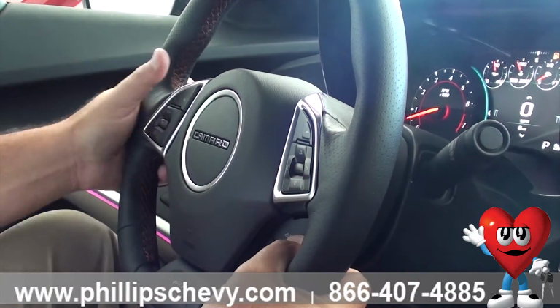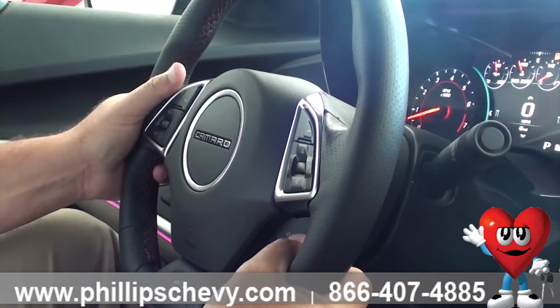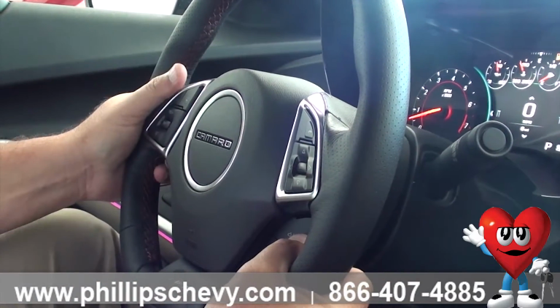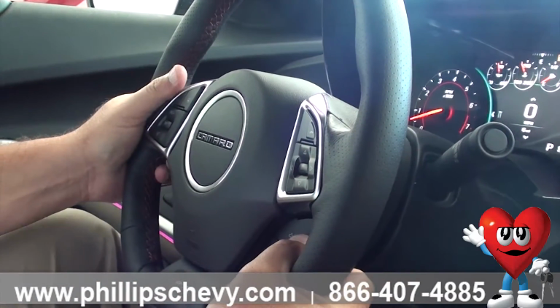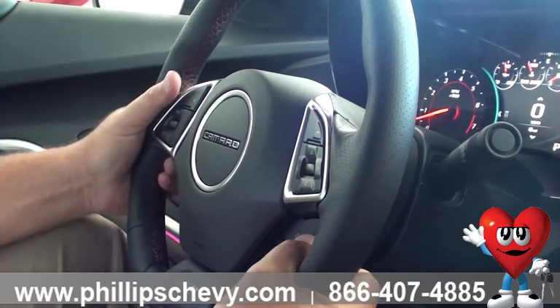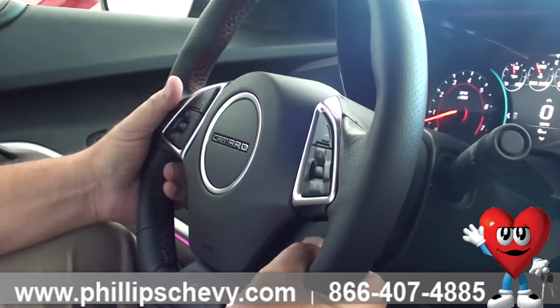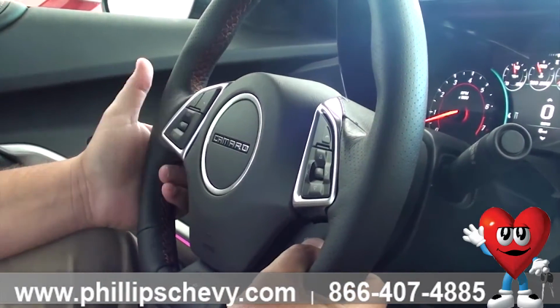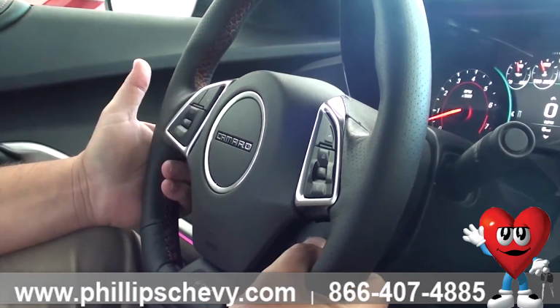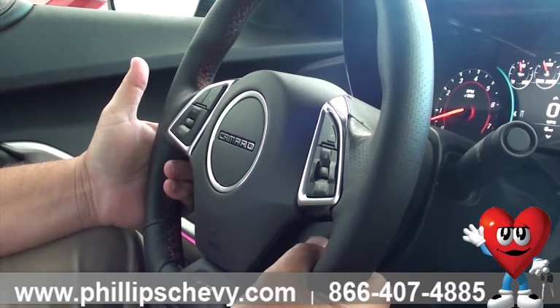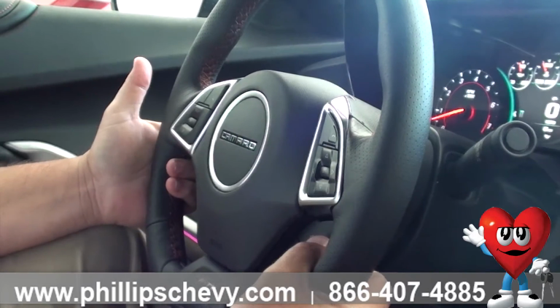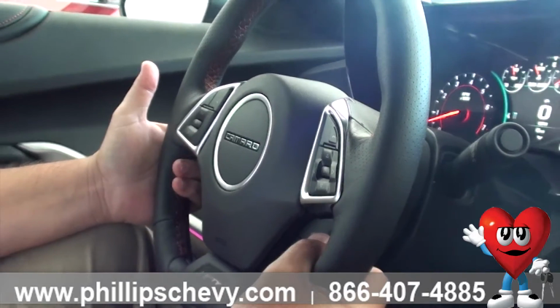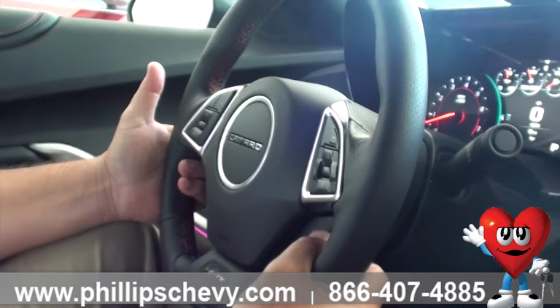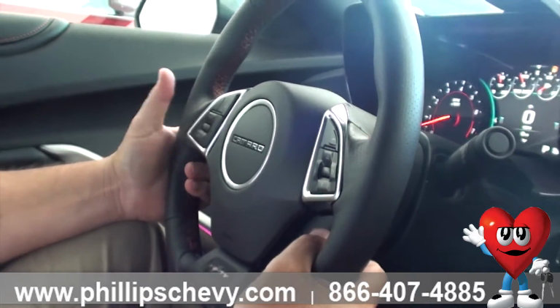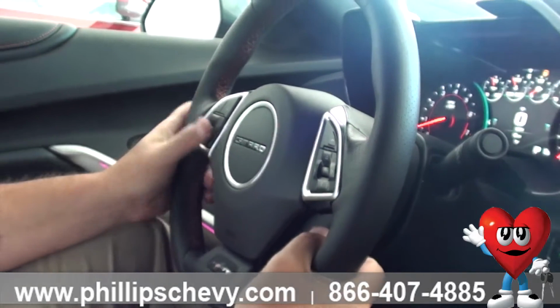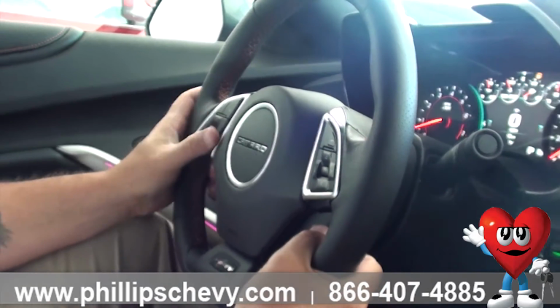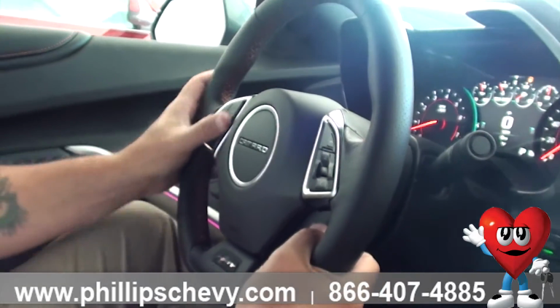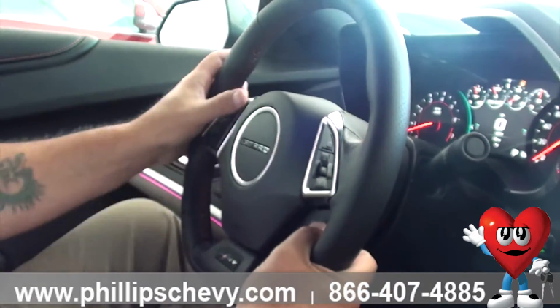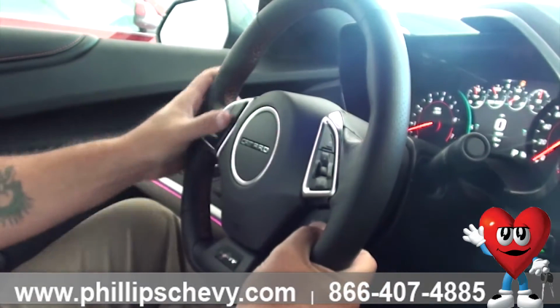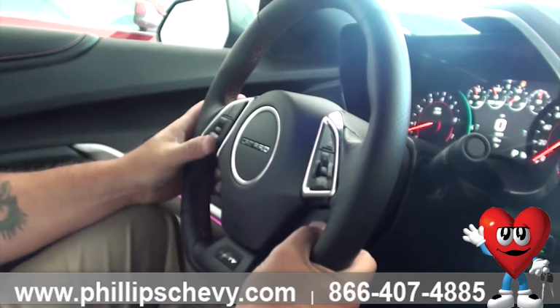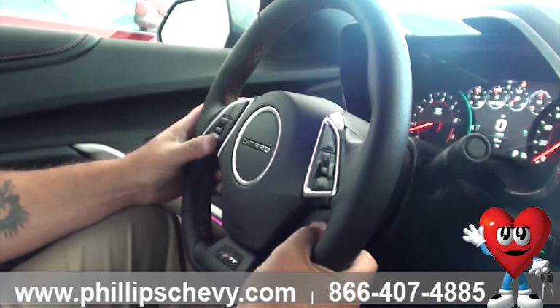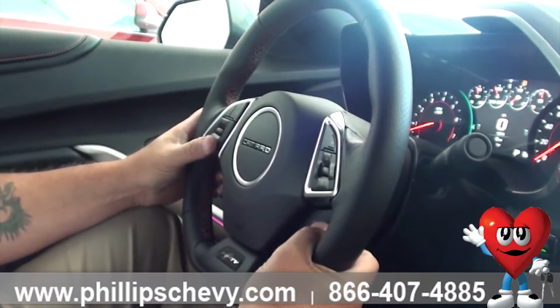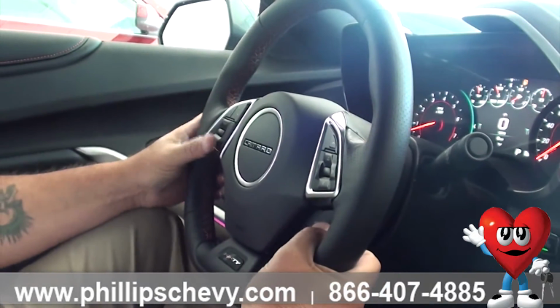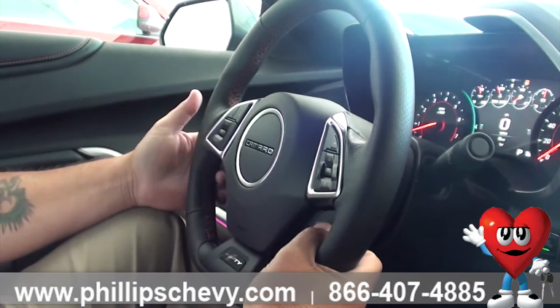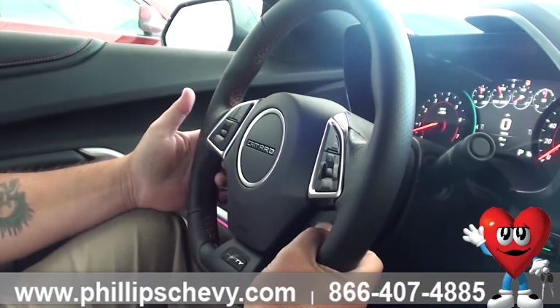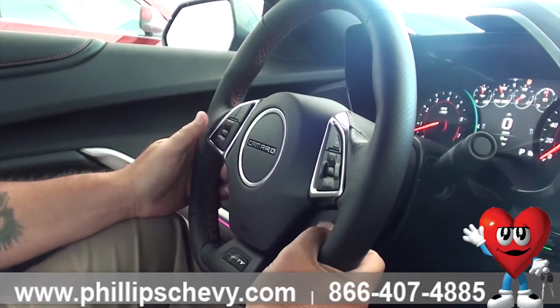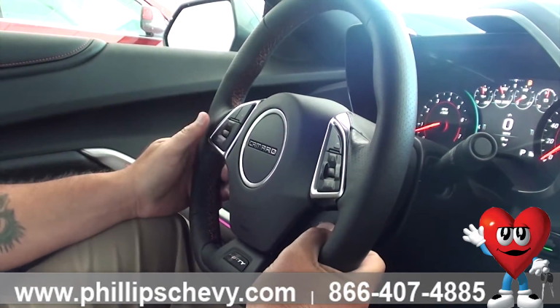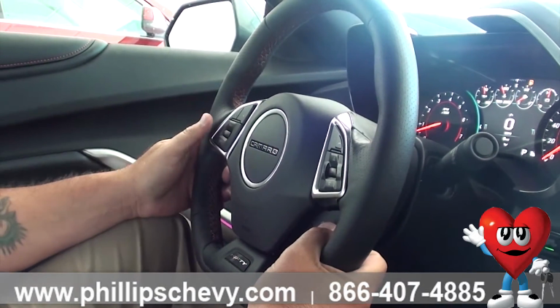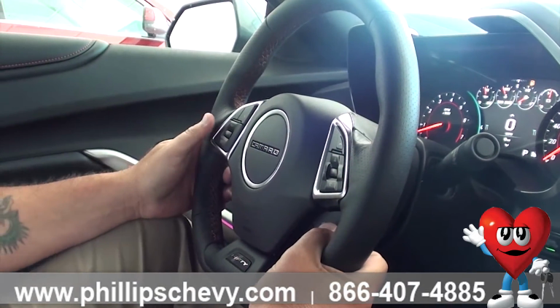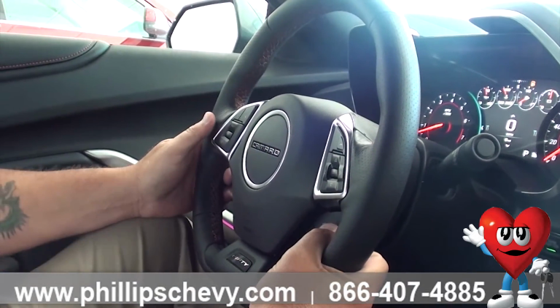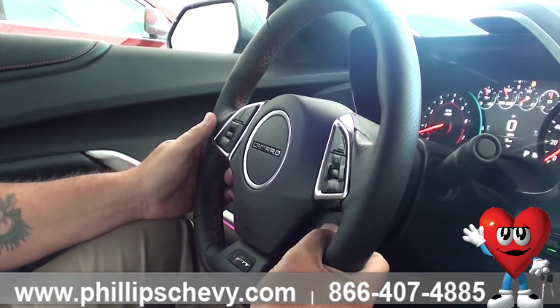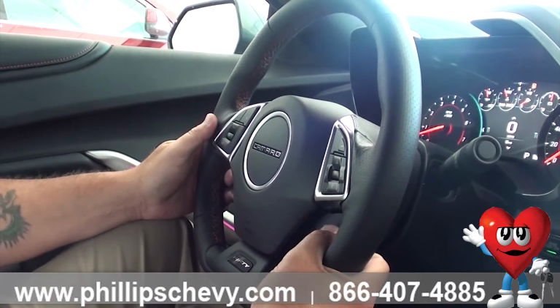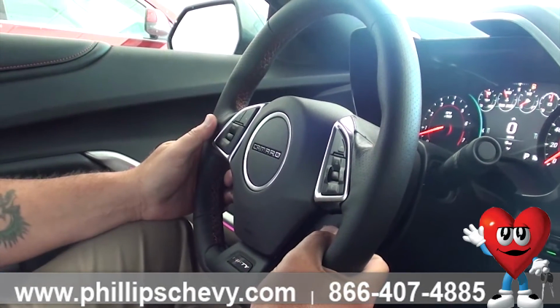Of course, your left is always going to be your cruise control. Pretty standard here, not much explanation needed.